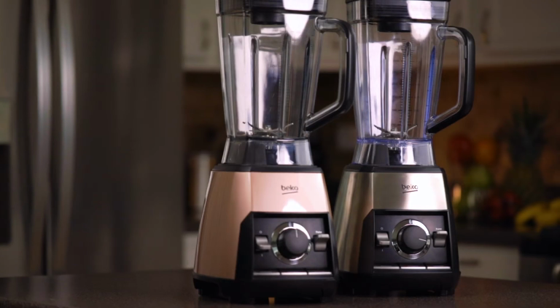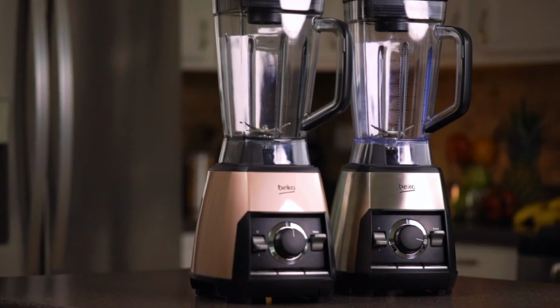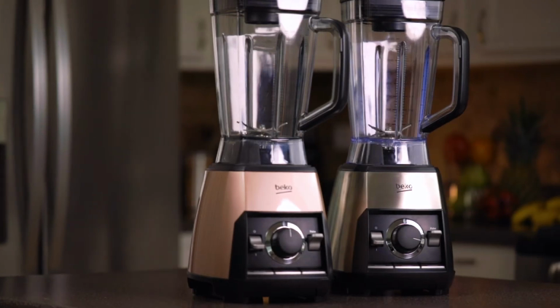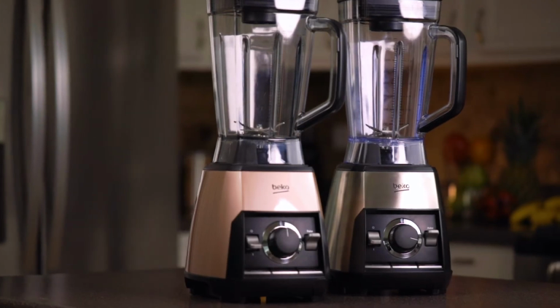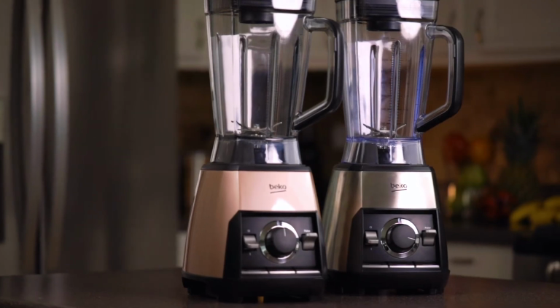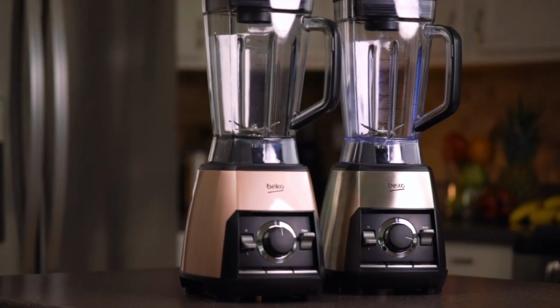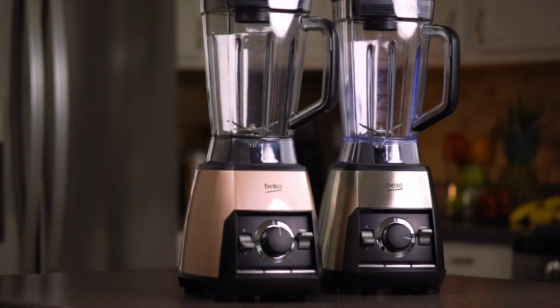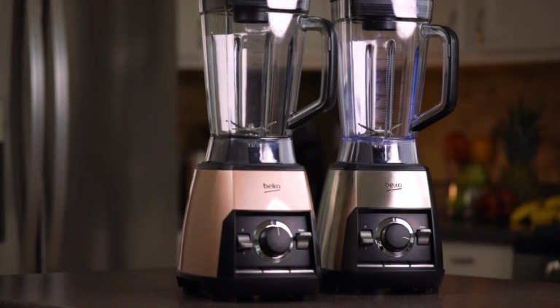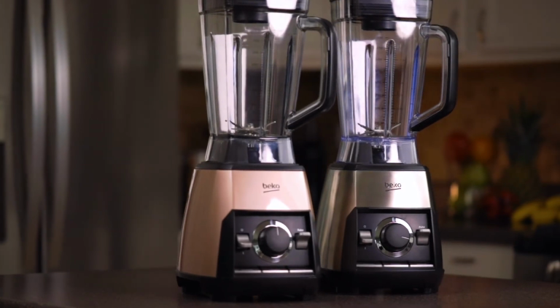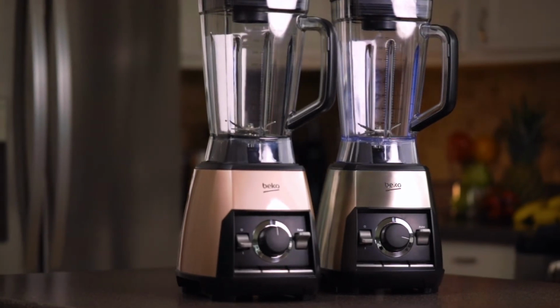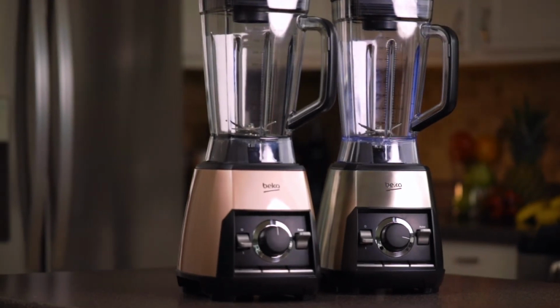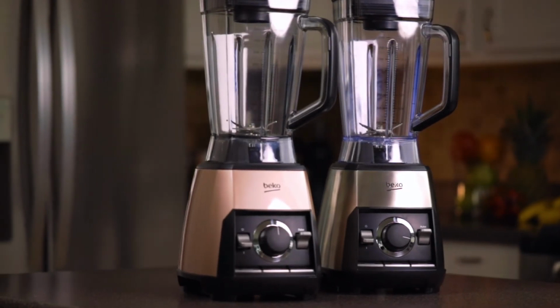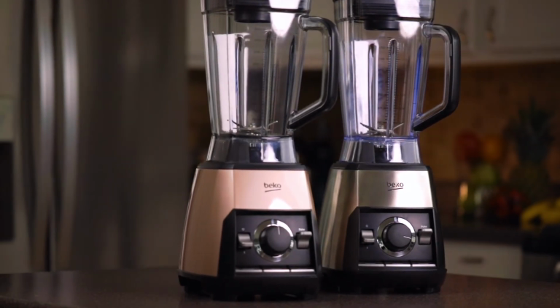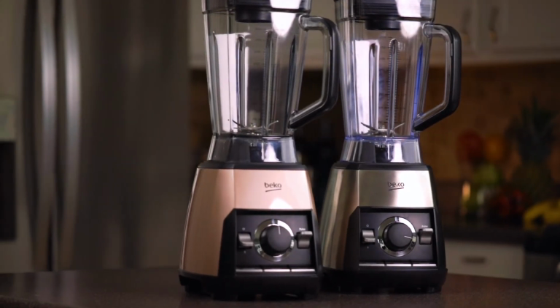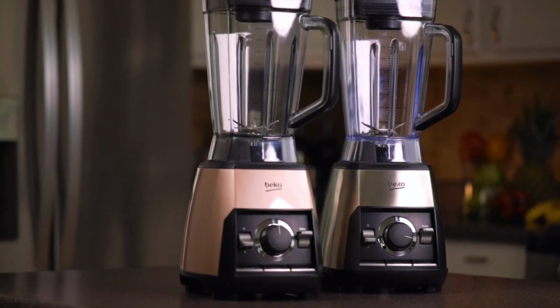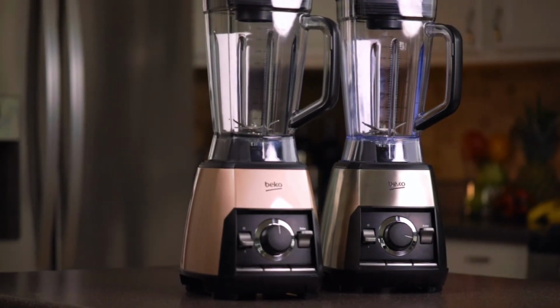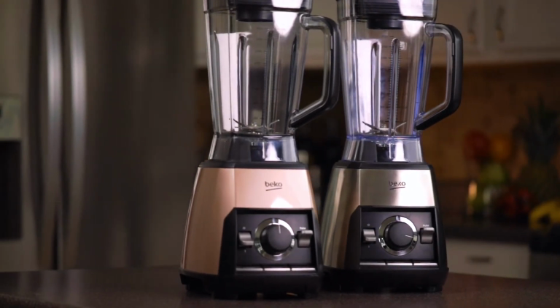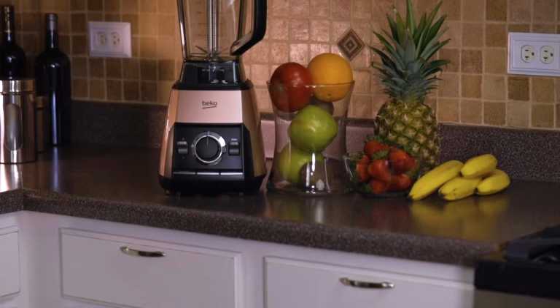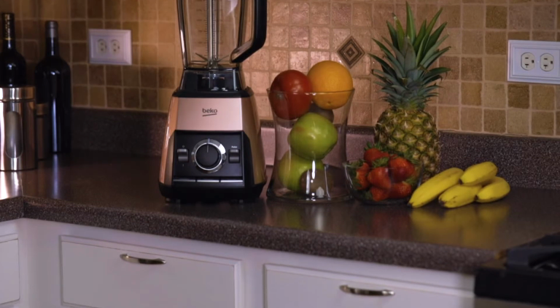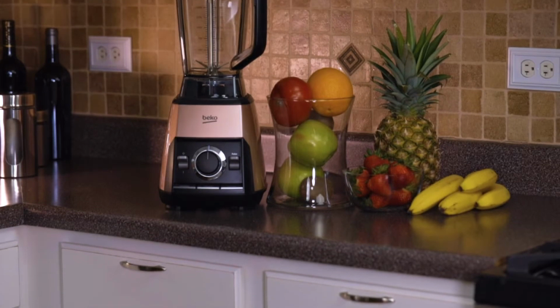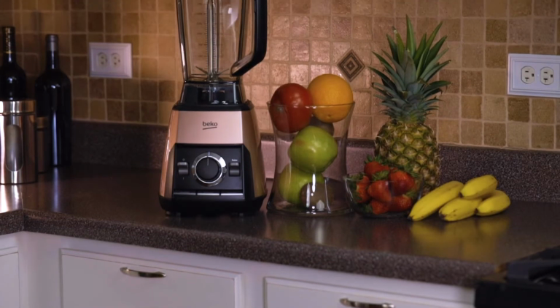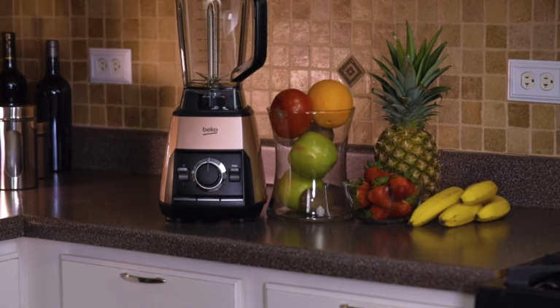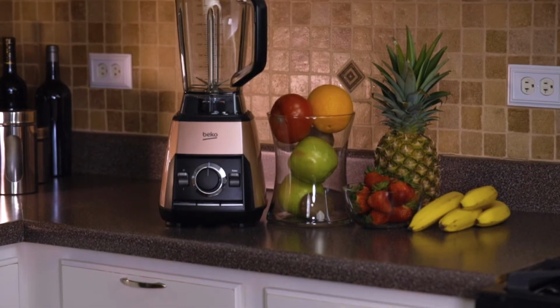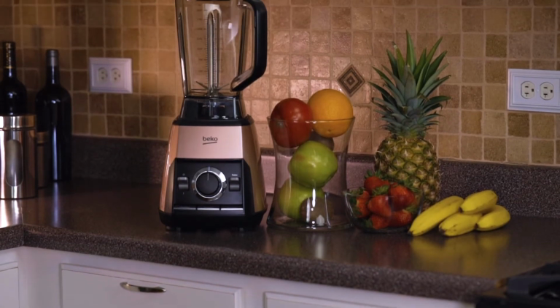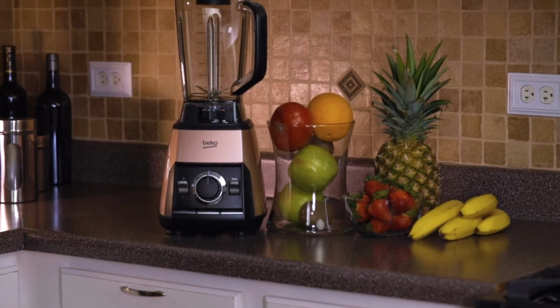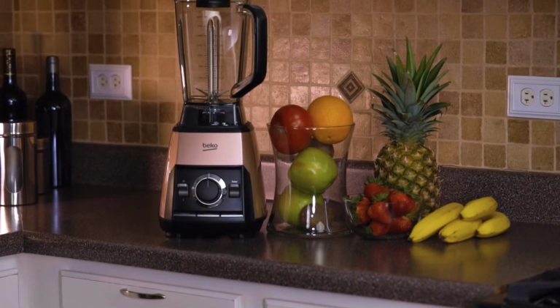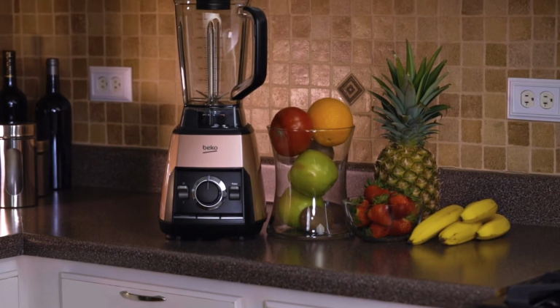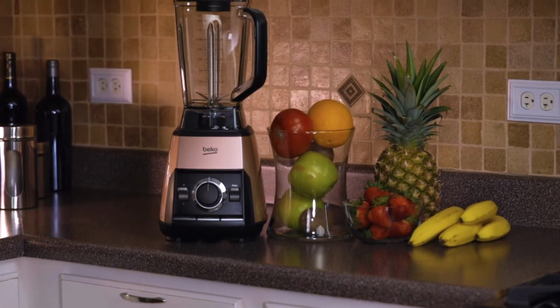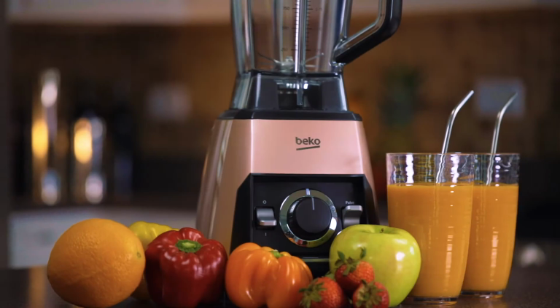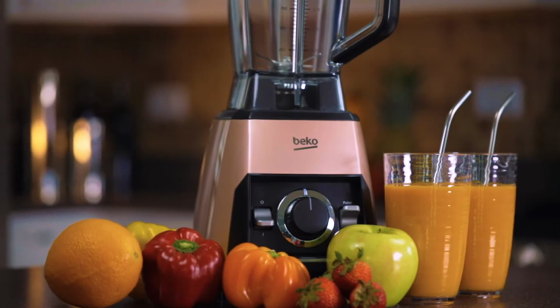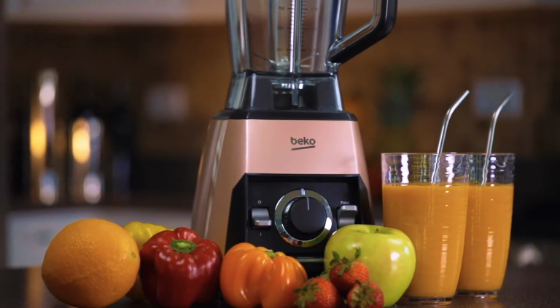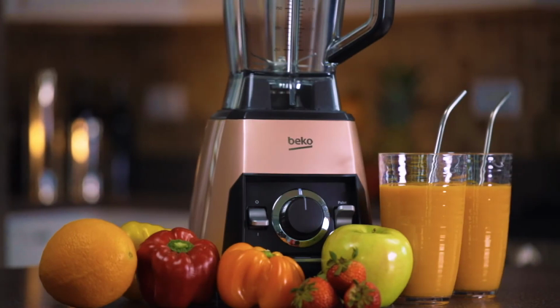Available in stainless steel and rose gold, the Beko Power Blender stylishly fits into your lifestyle.